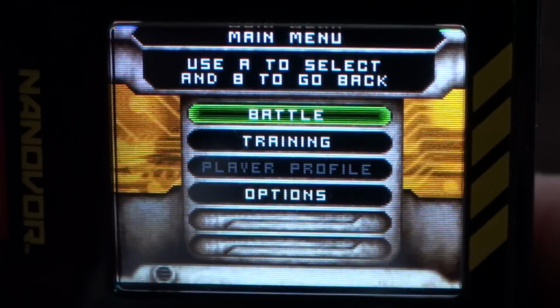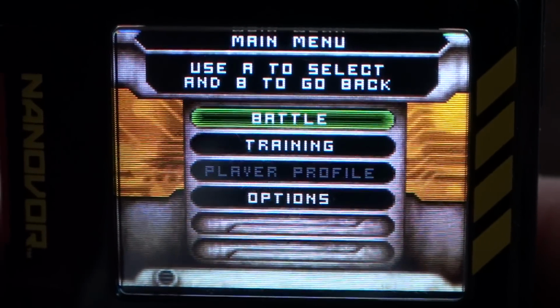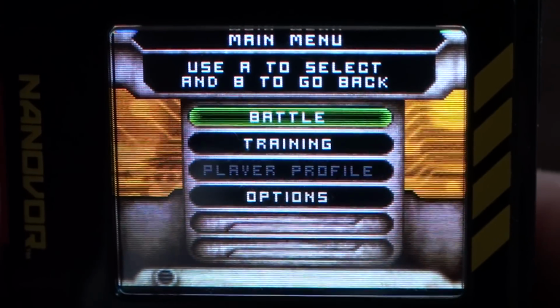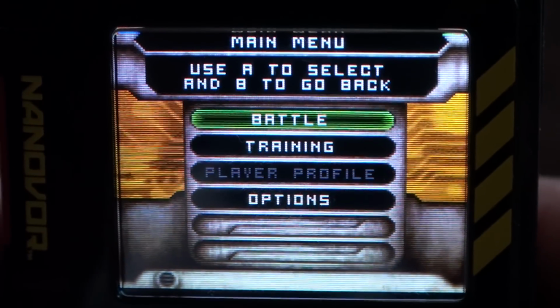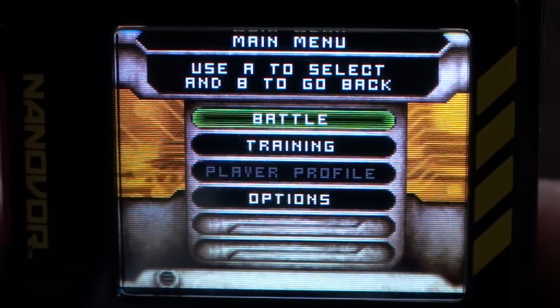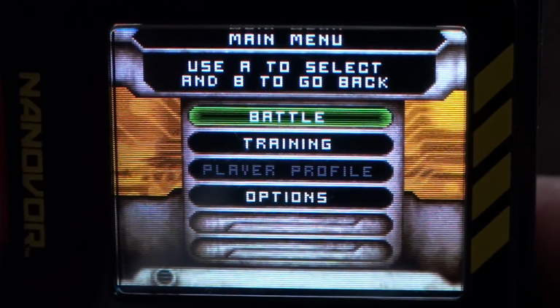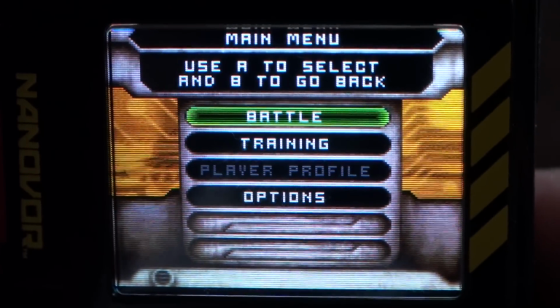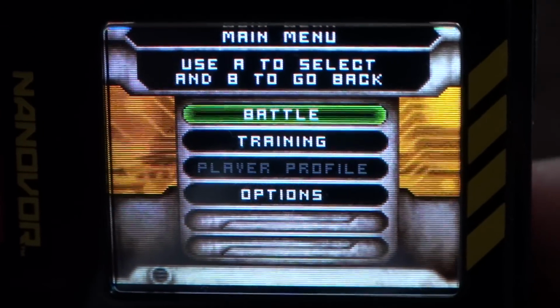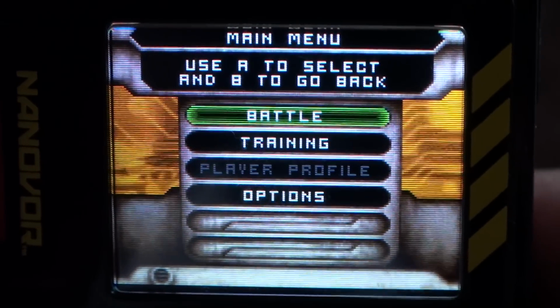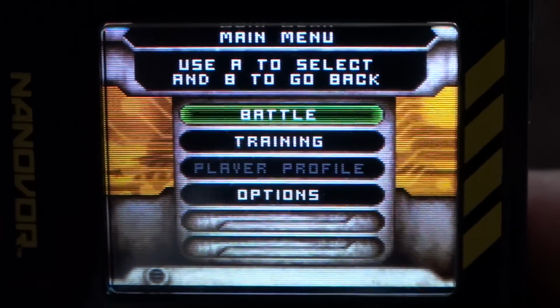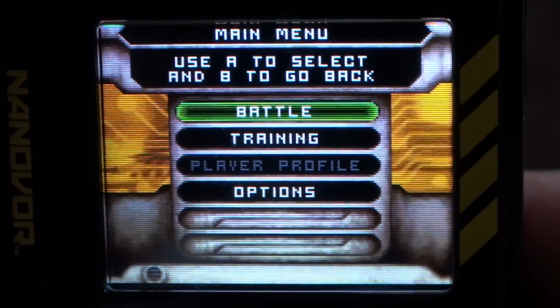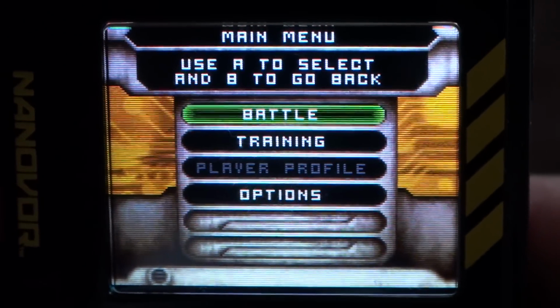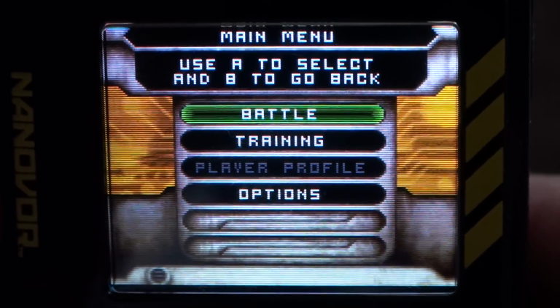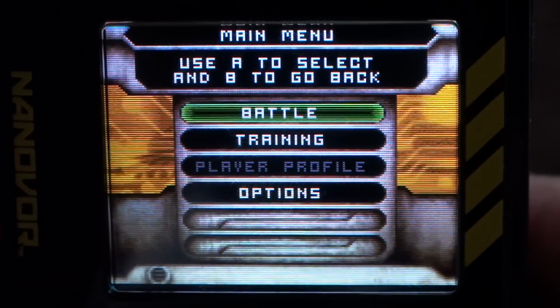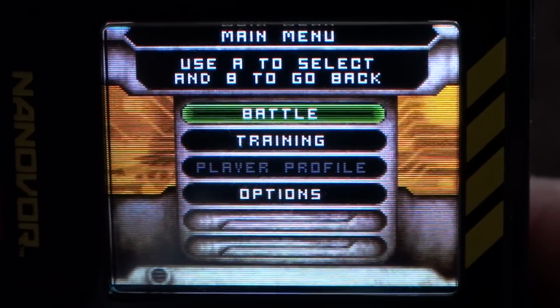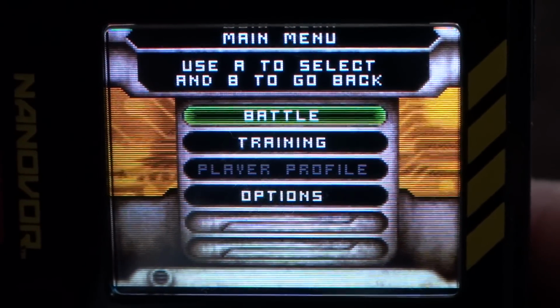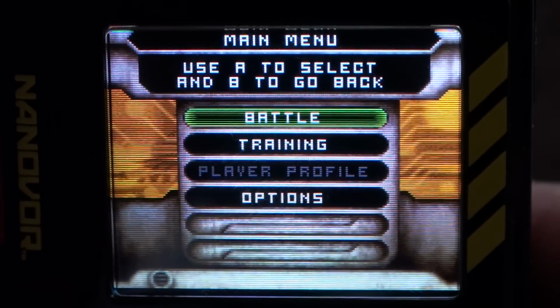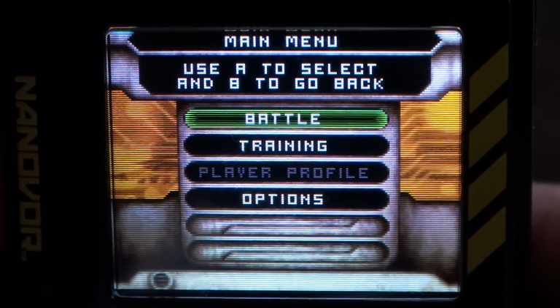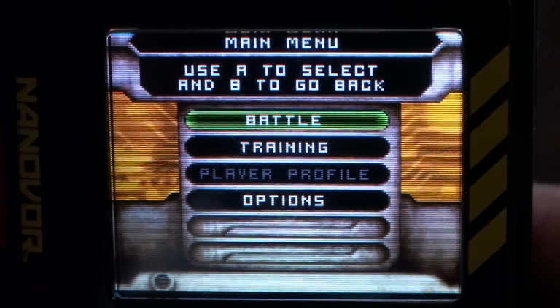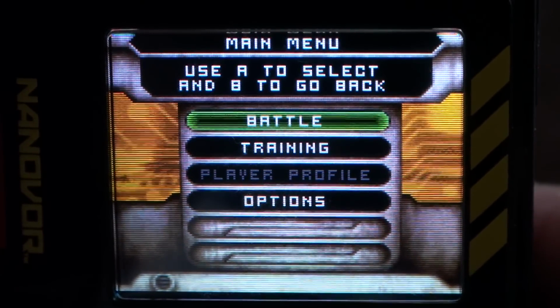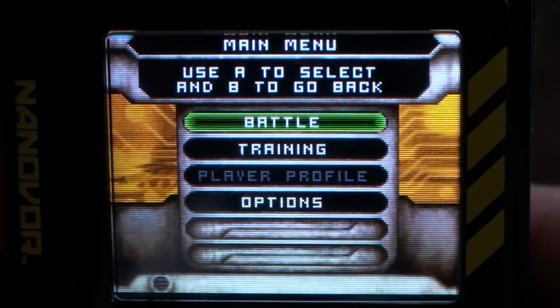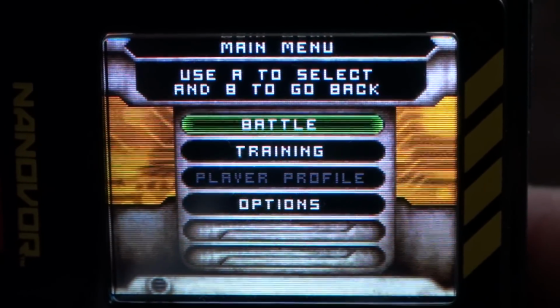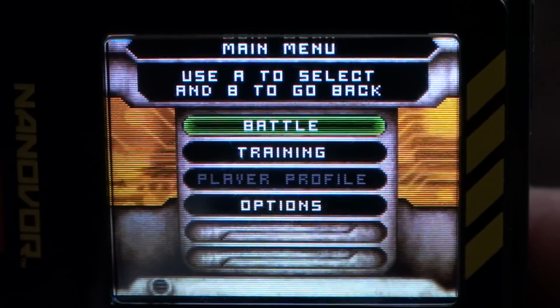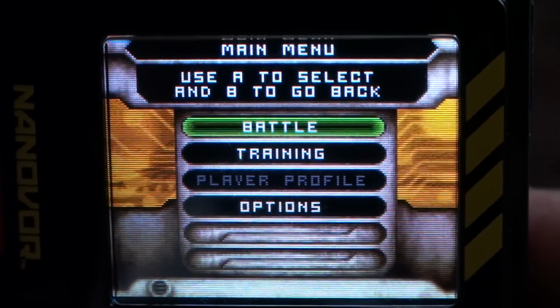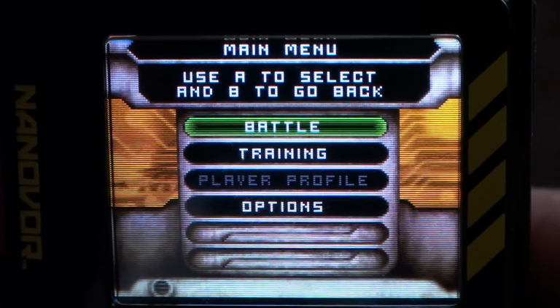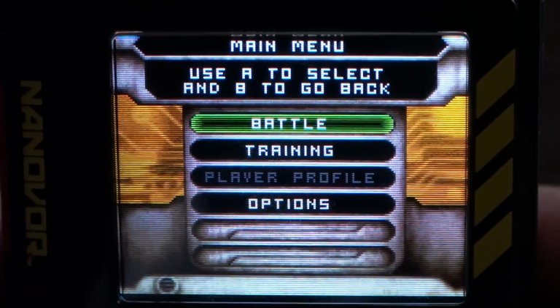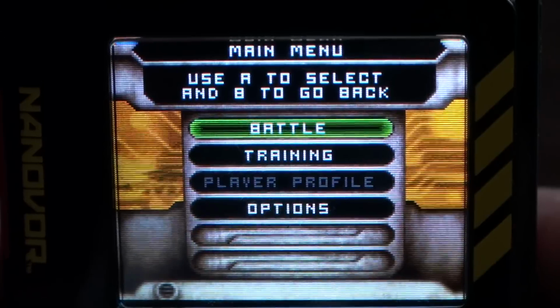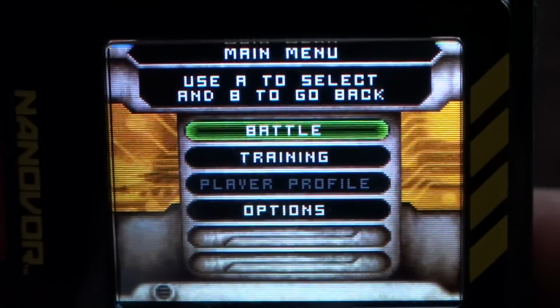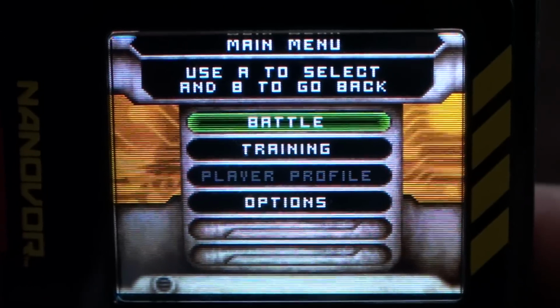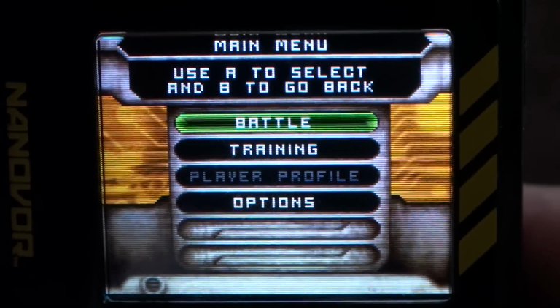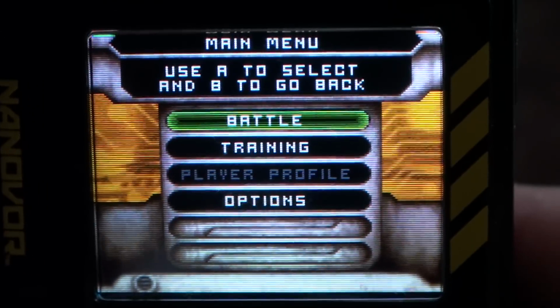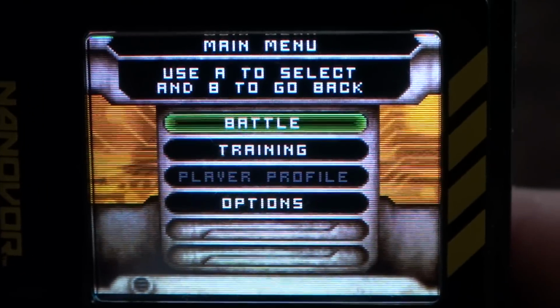From the main menu, here's the selections. You can battle, training, player profile, or options.